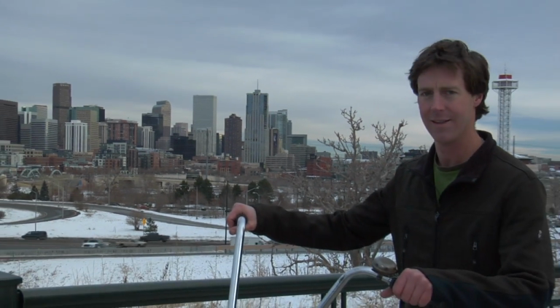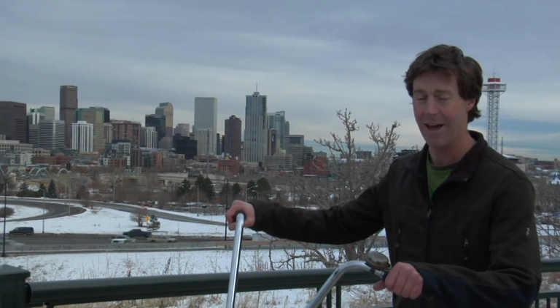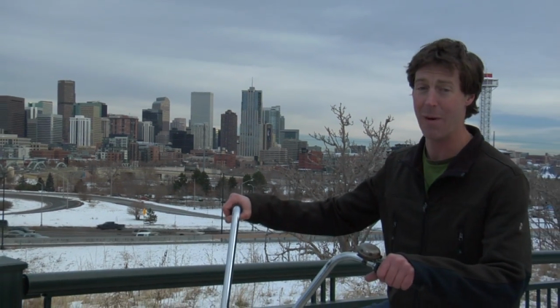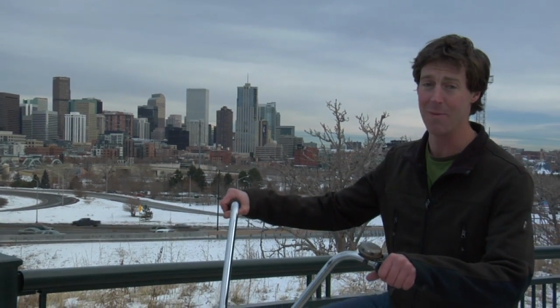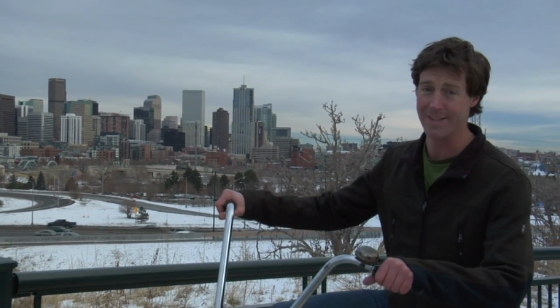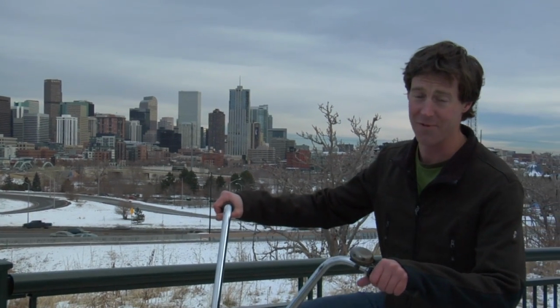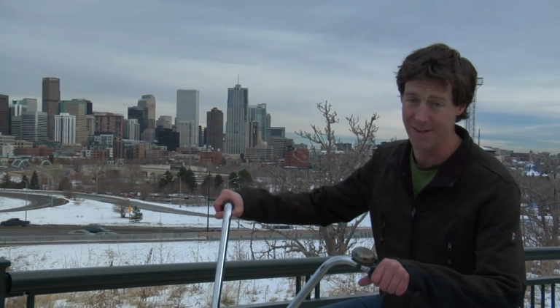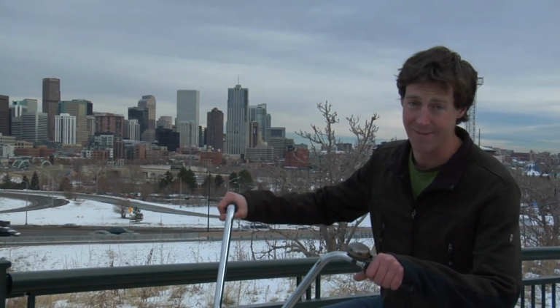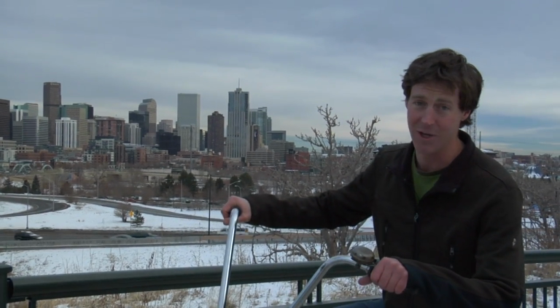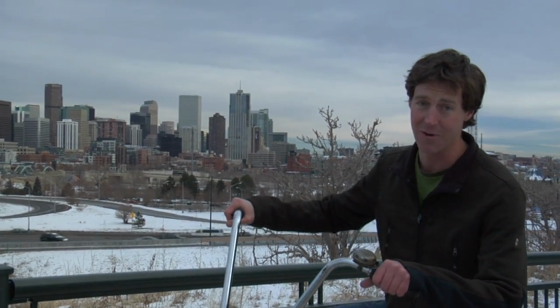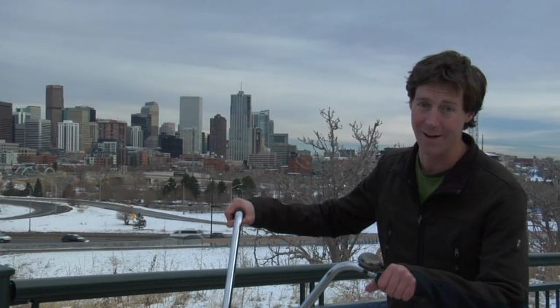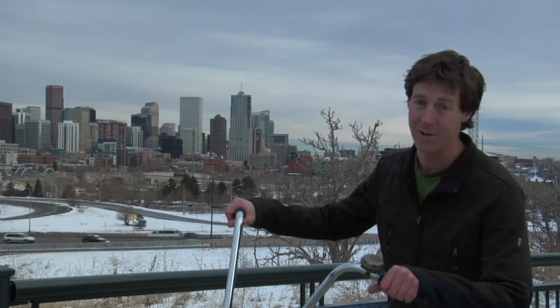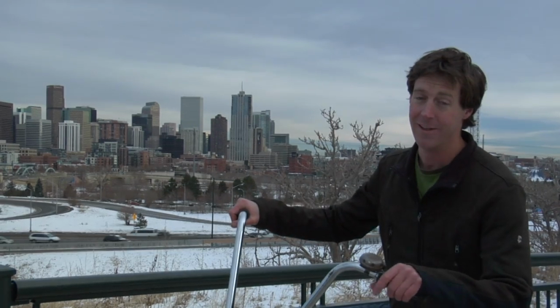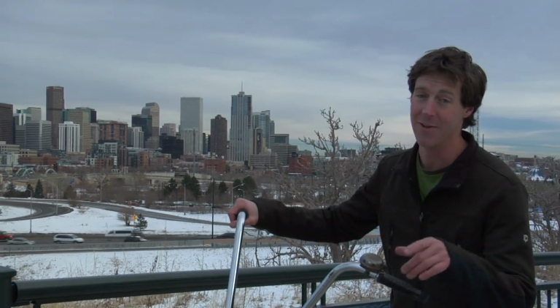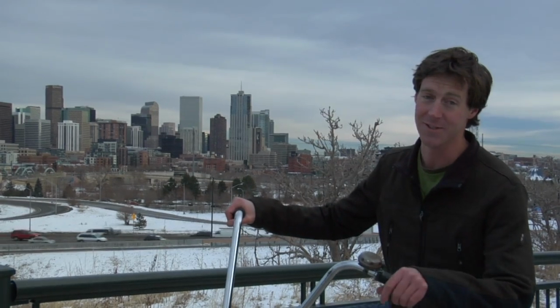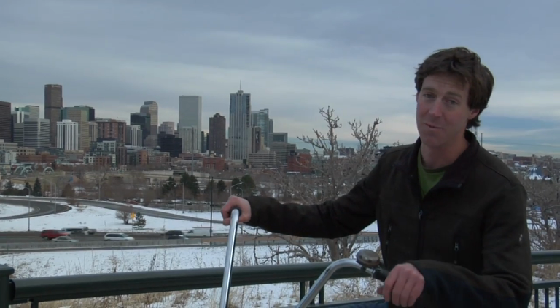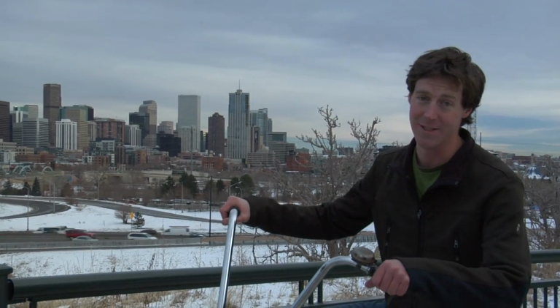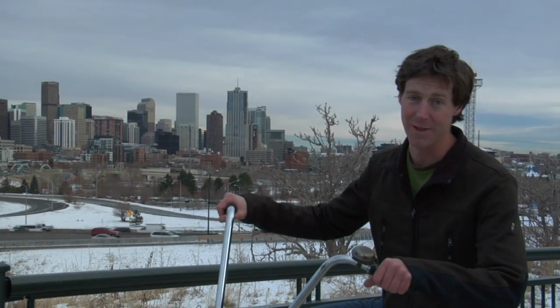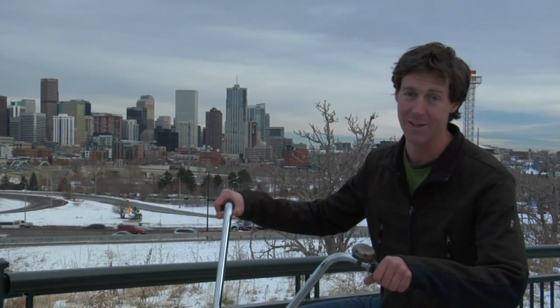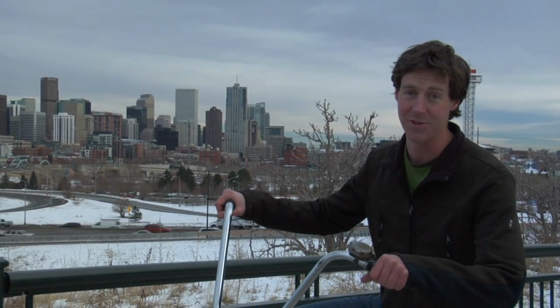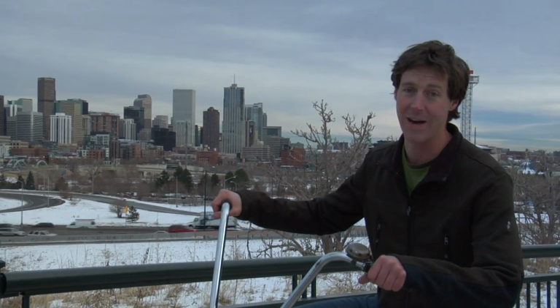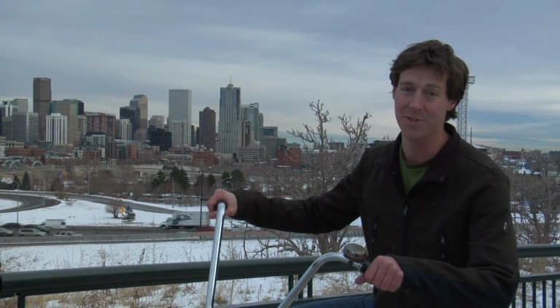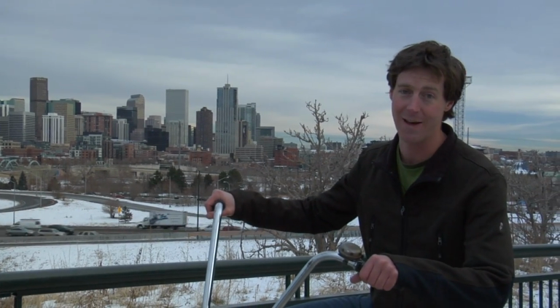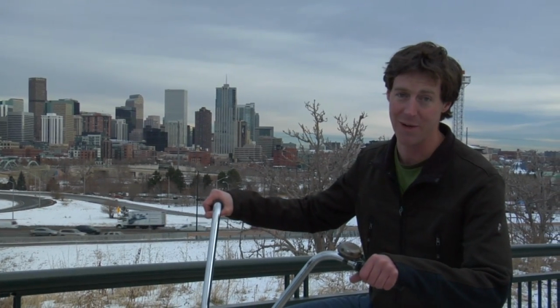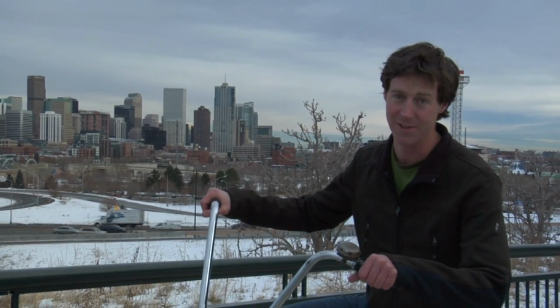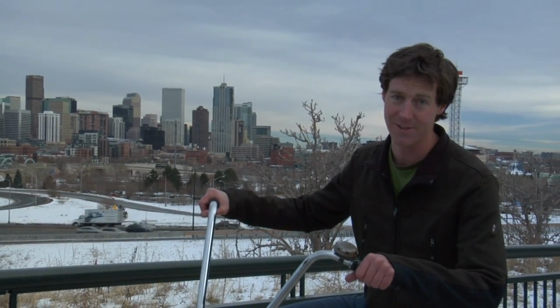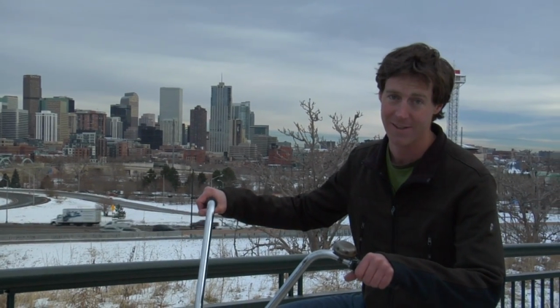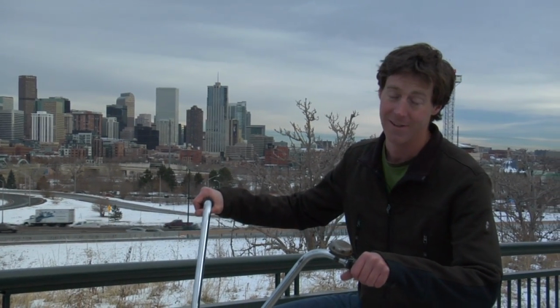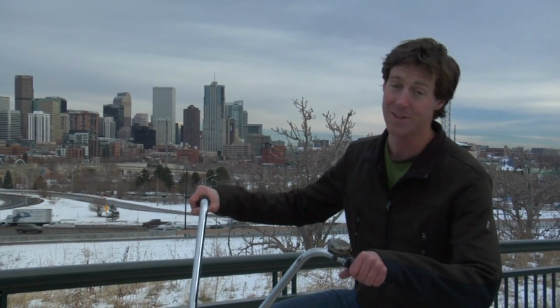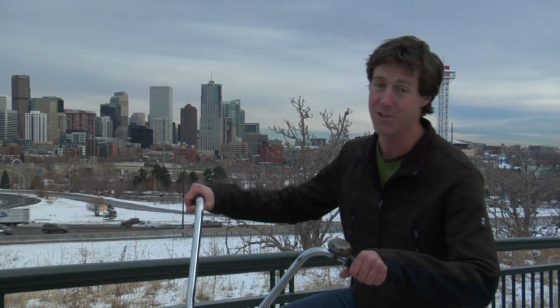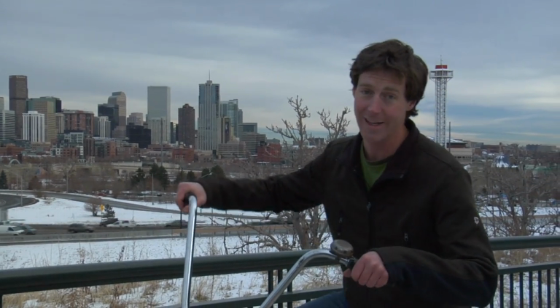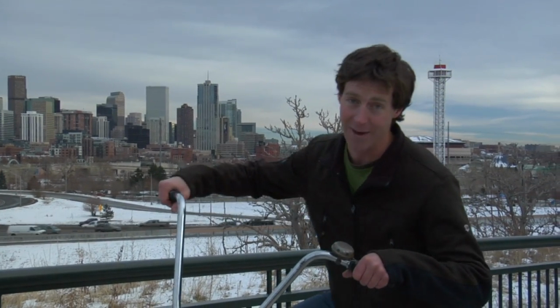I pedaled myself here to Denver, Colorado. Now this is home to some of the country's finest craft beers. Let's go check it out.